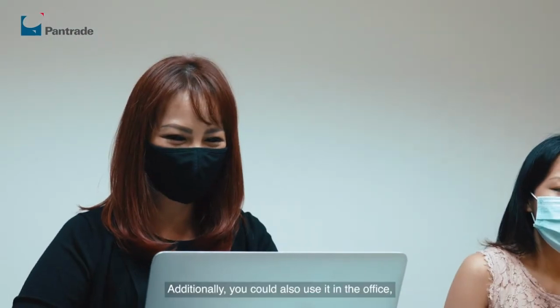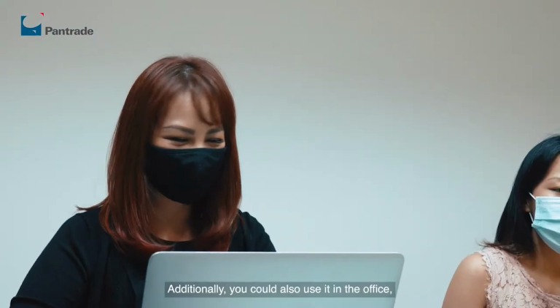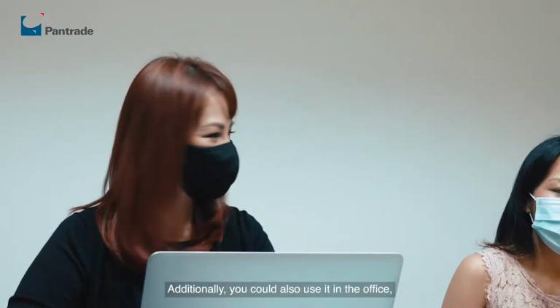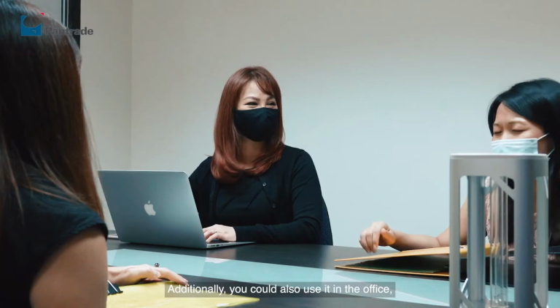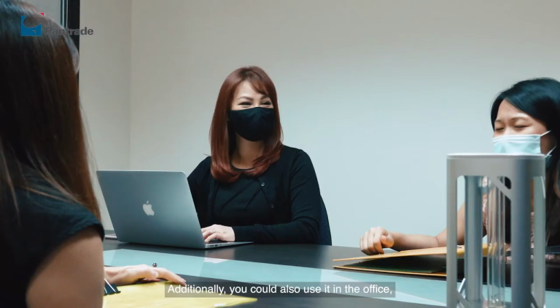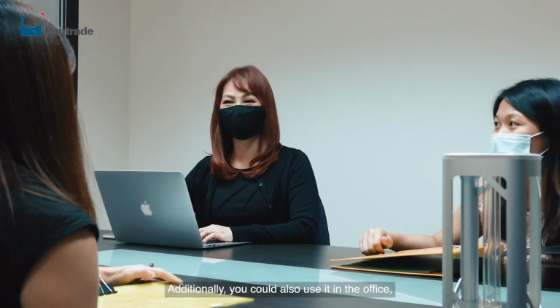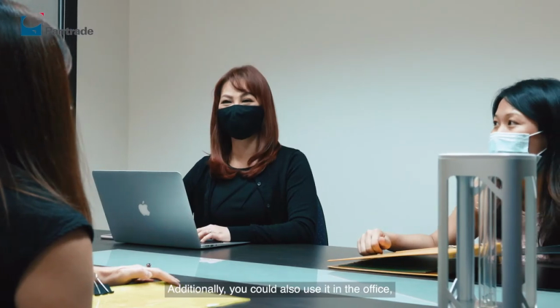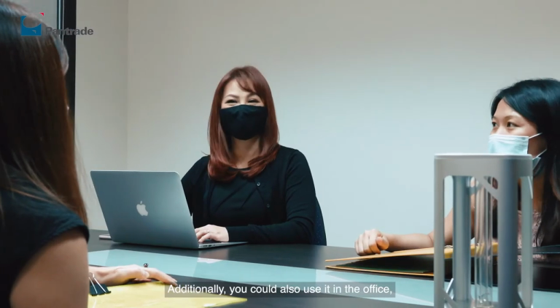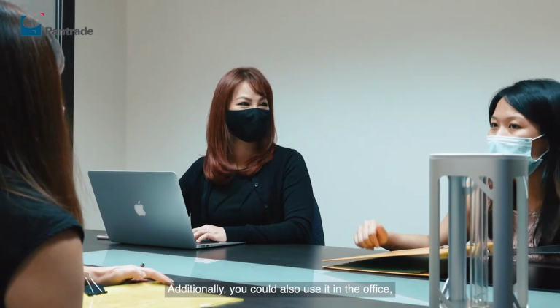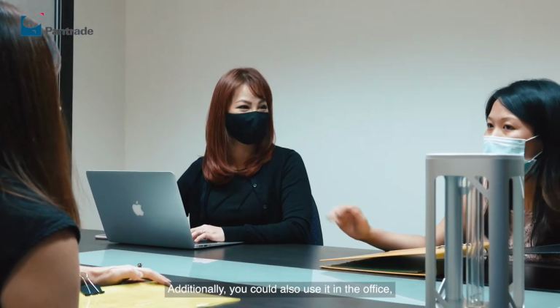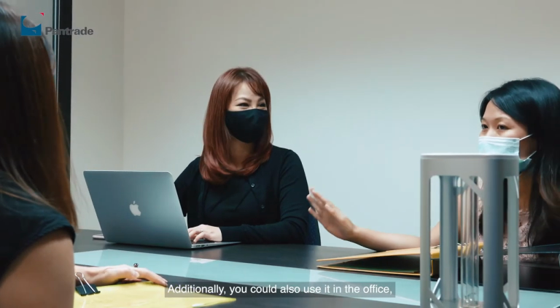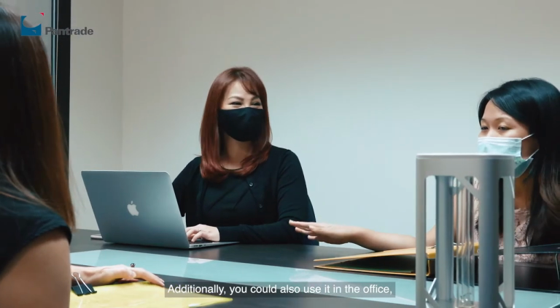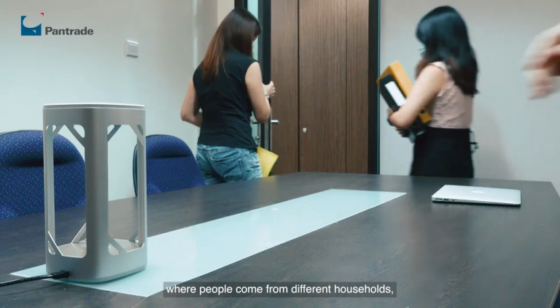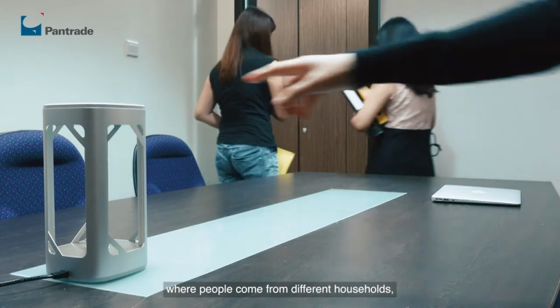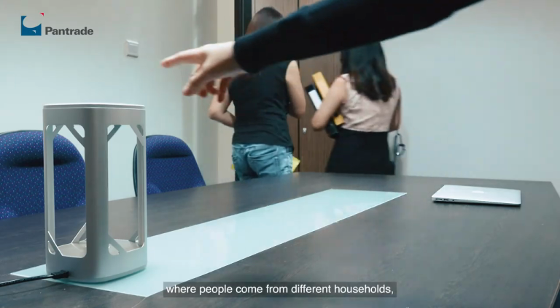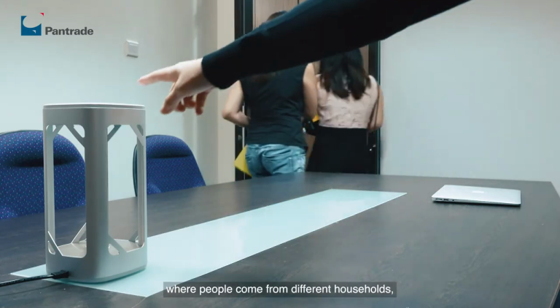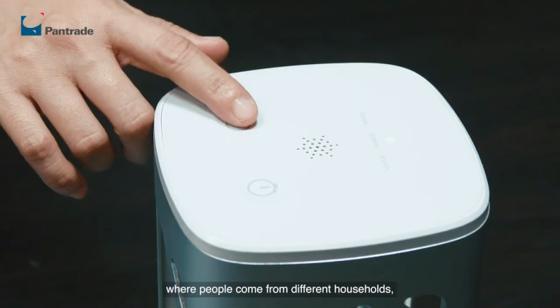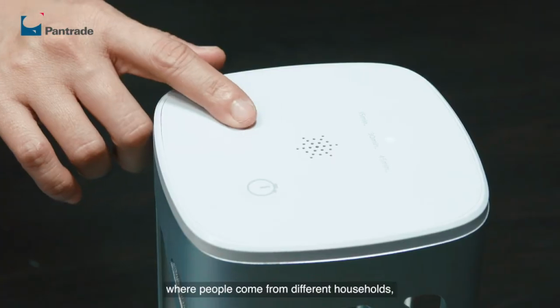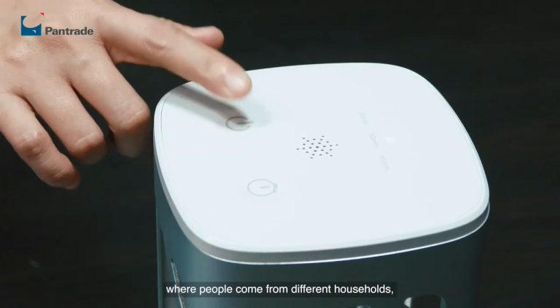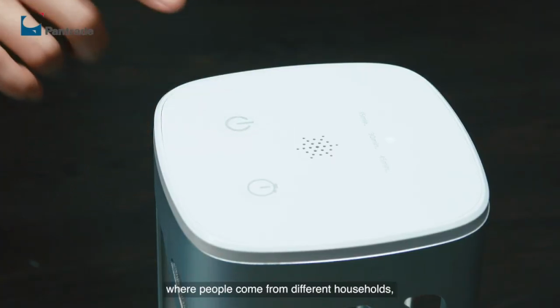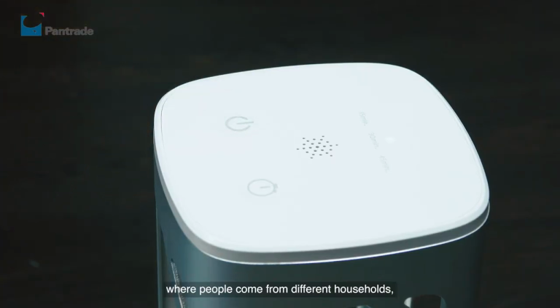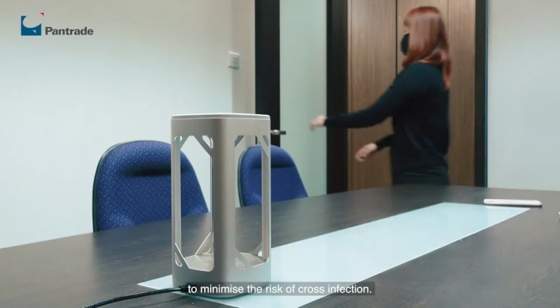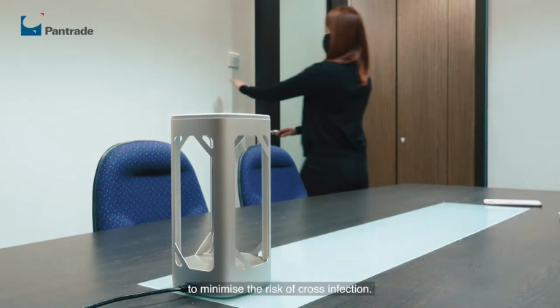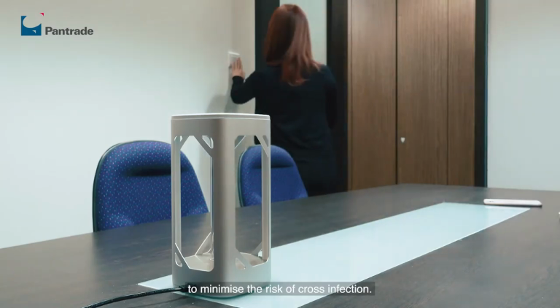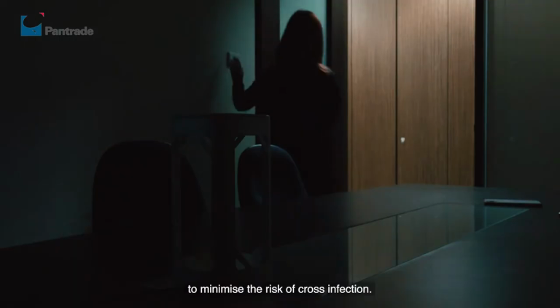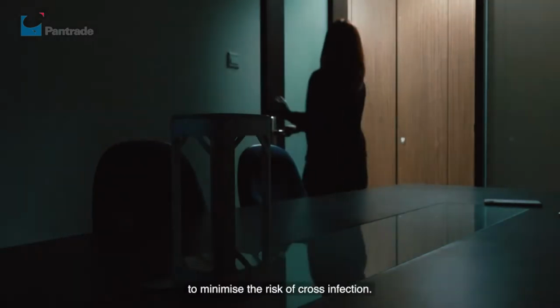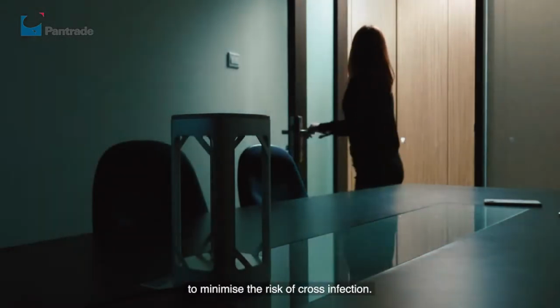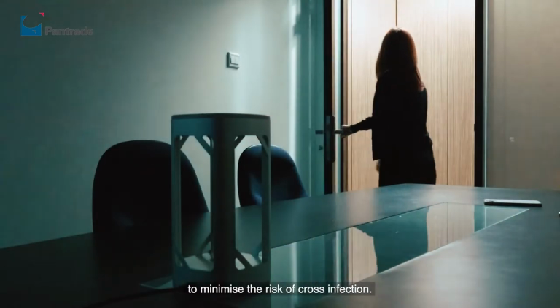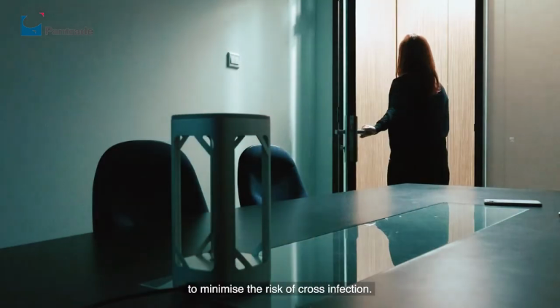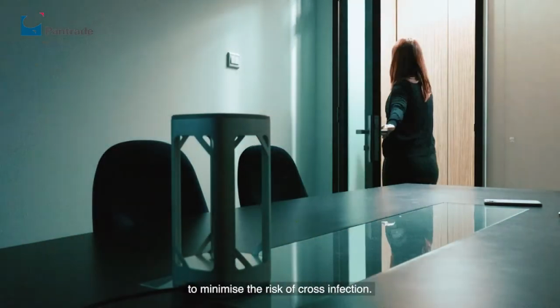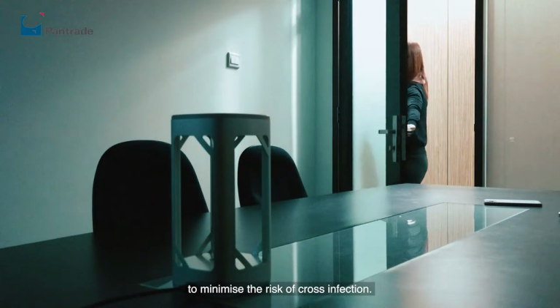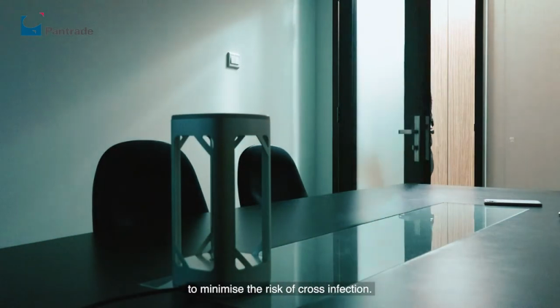Additionally, you can also use it in the office, where people come from different households, to minimize the risk of cross infection.